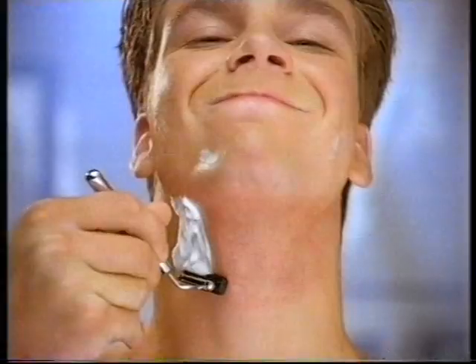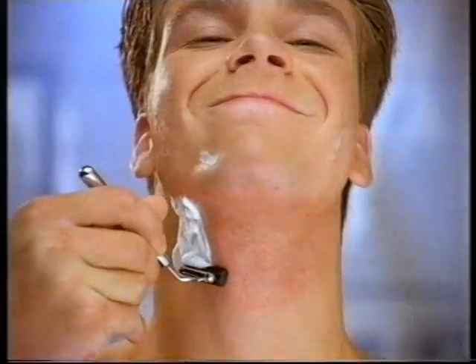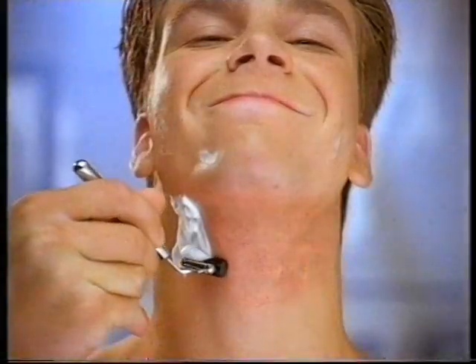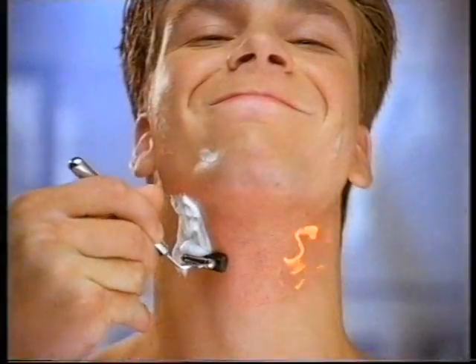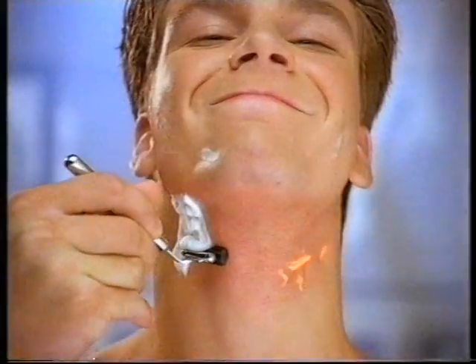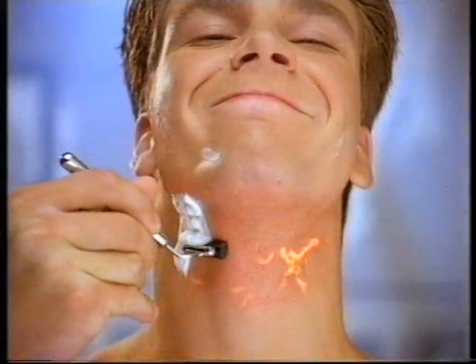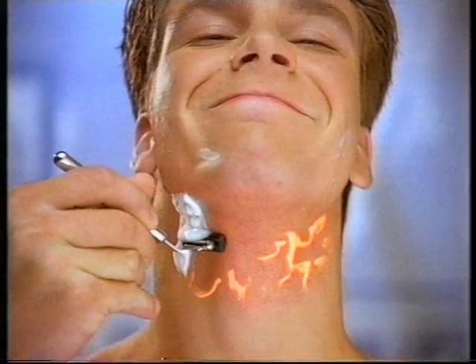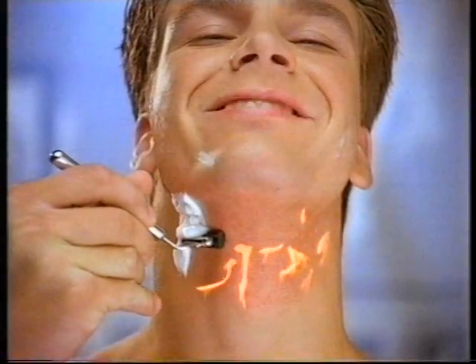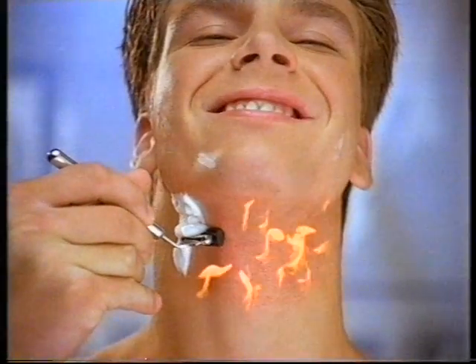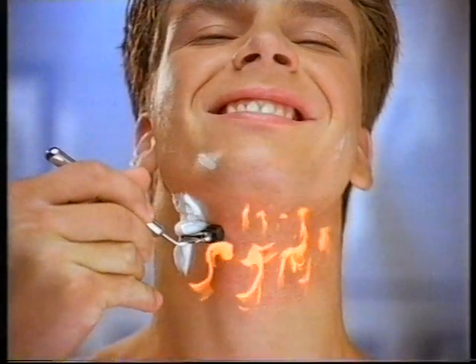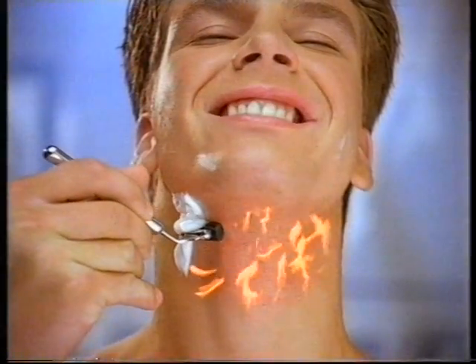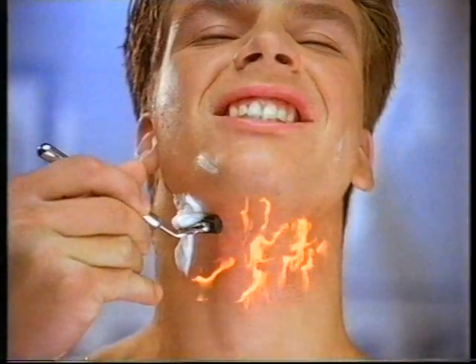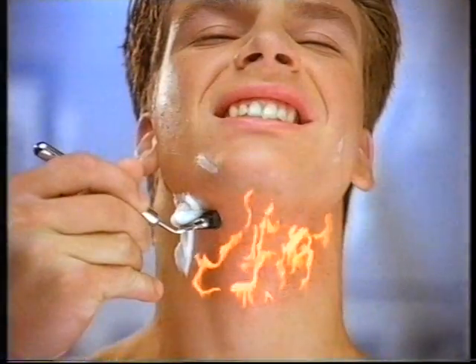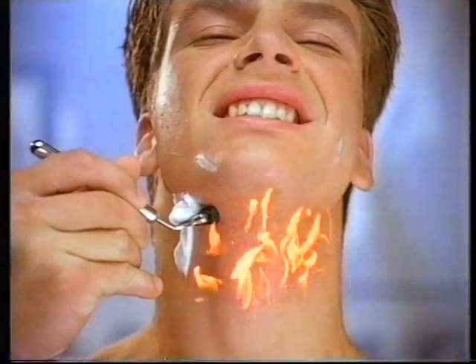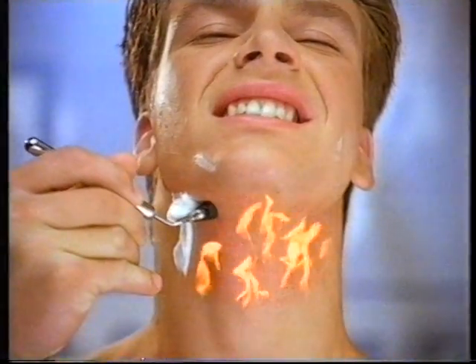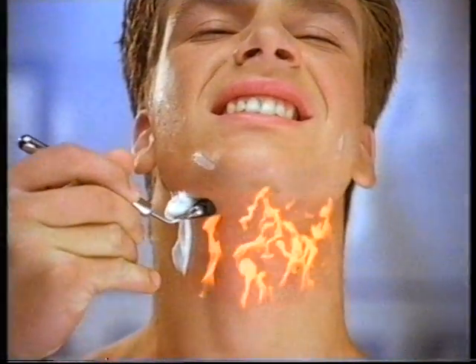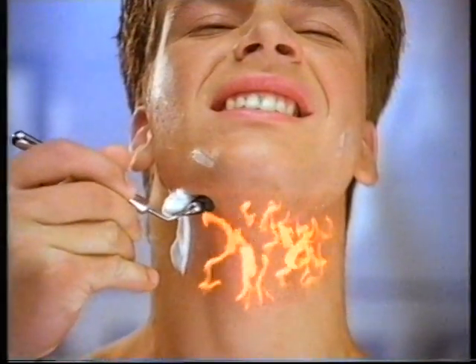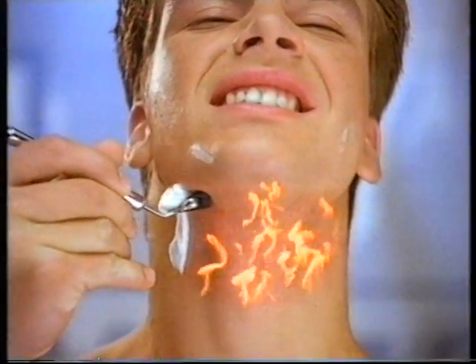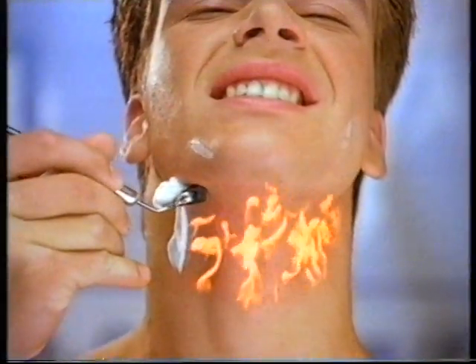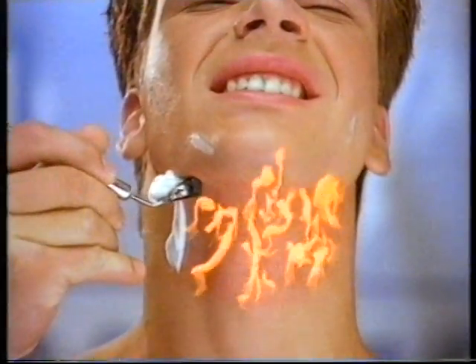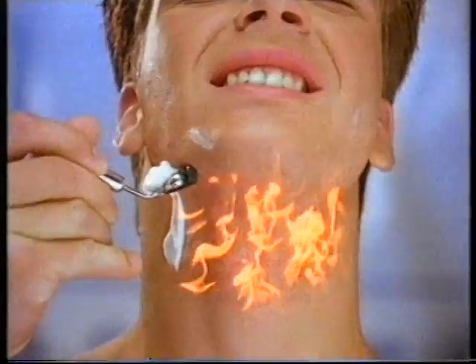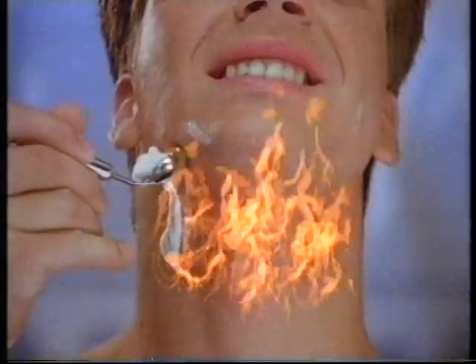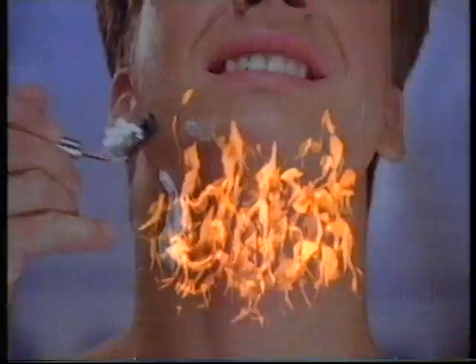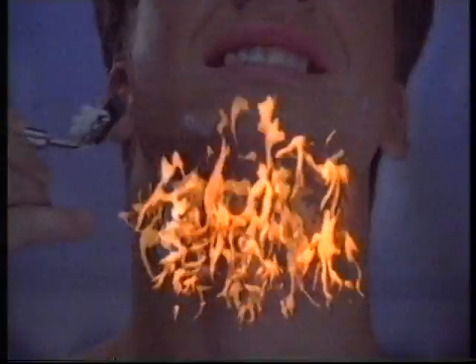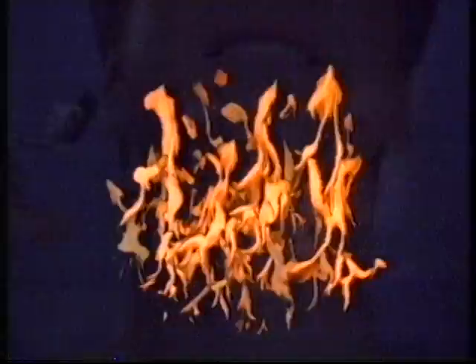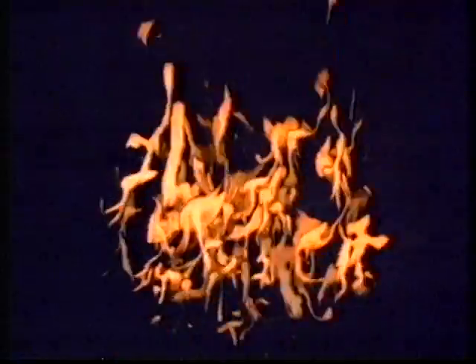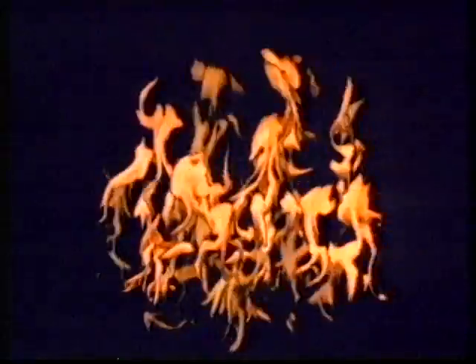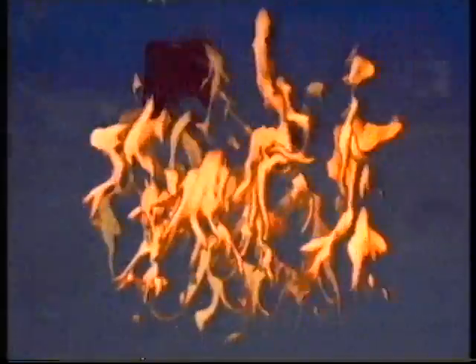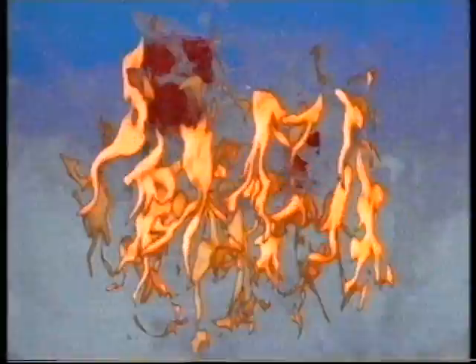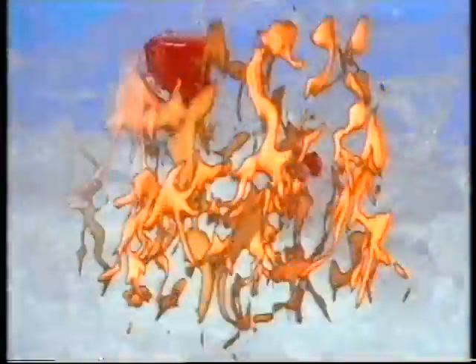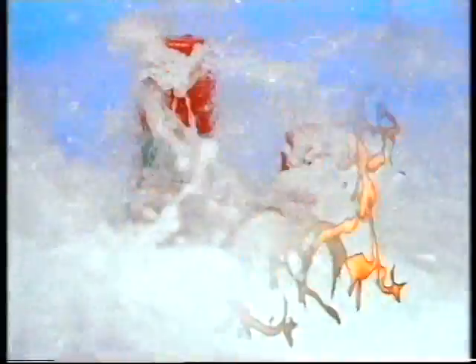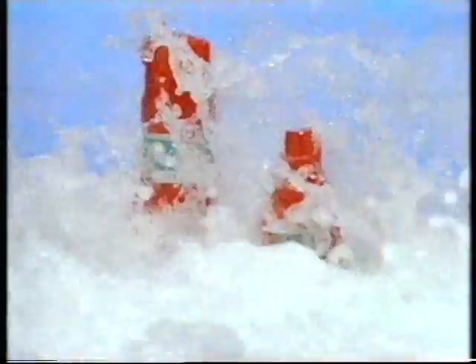Shaving's a pain, scraping and stripping the skin's moisture which can leave it dry and sore.